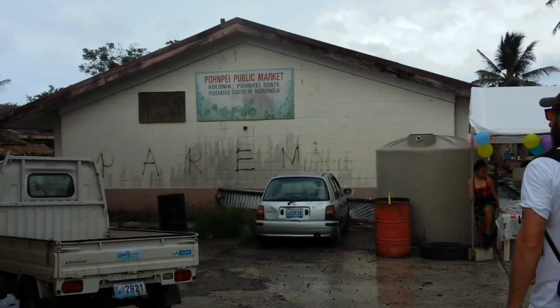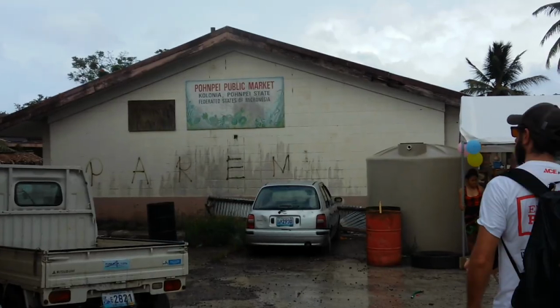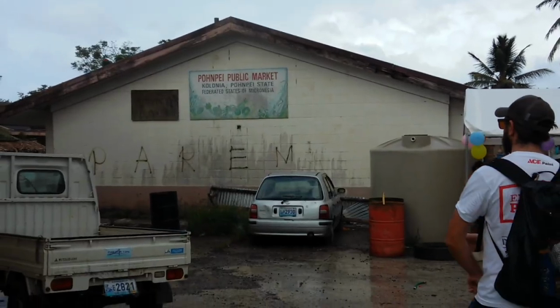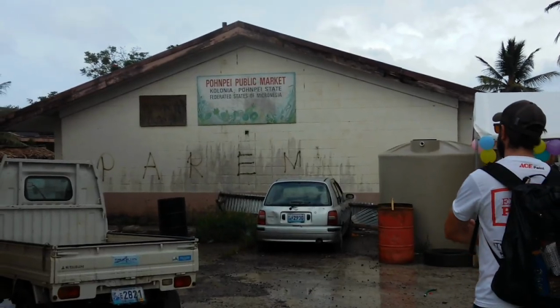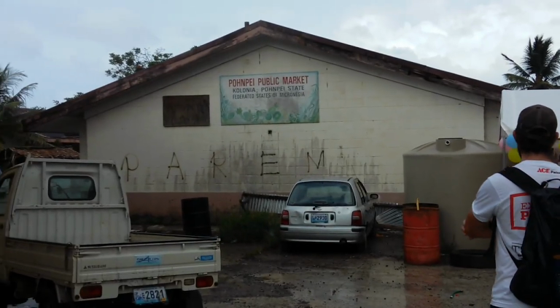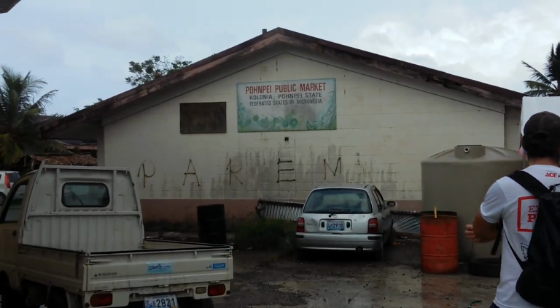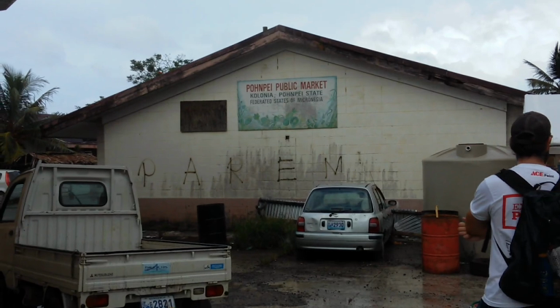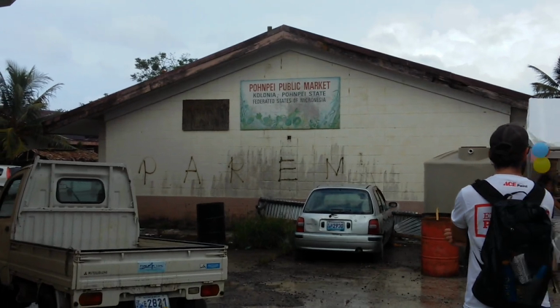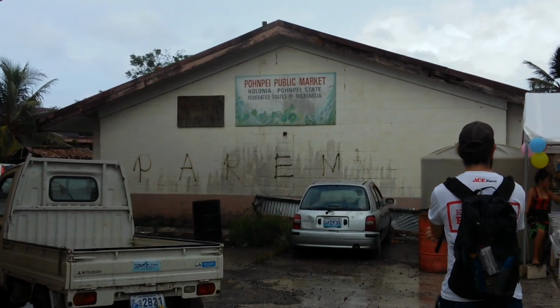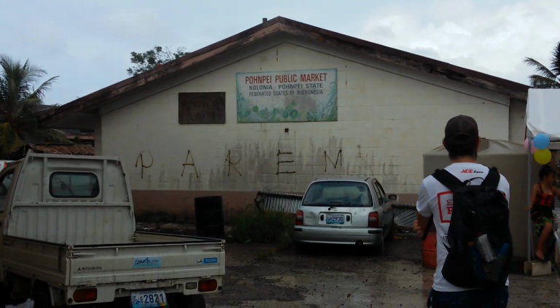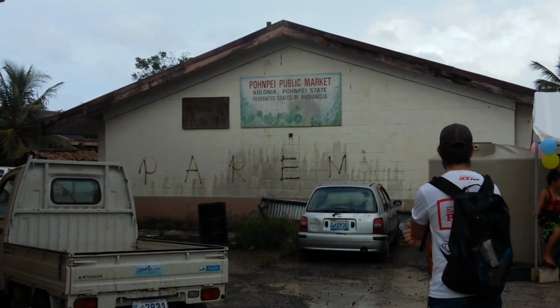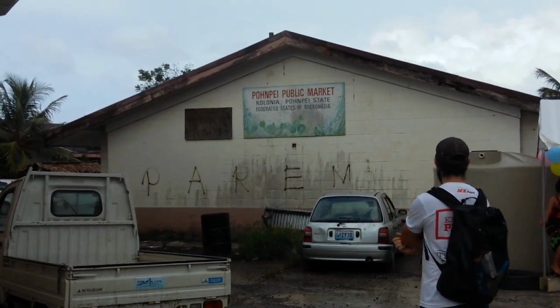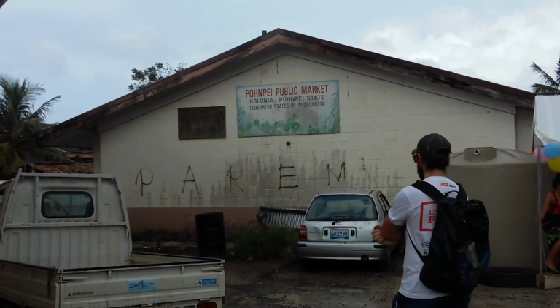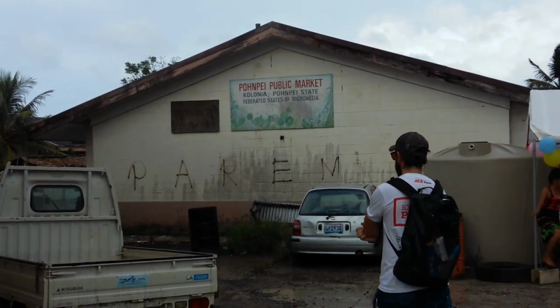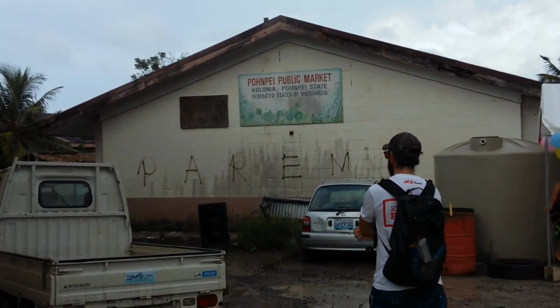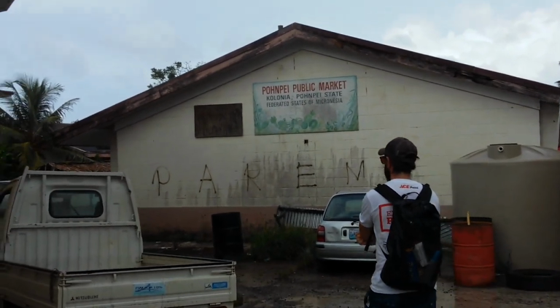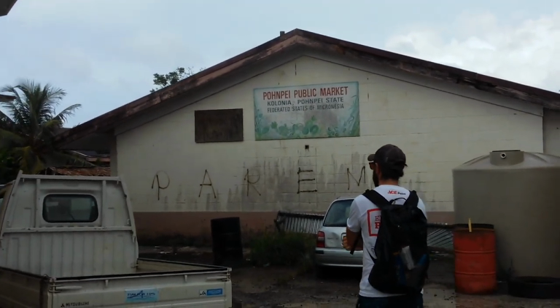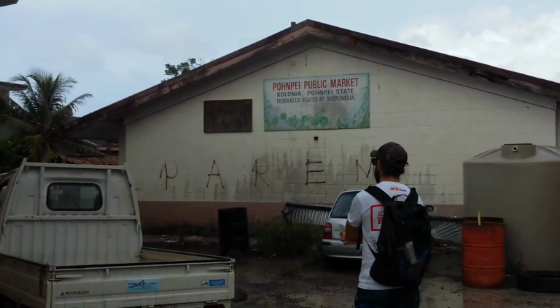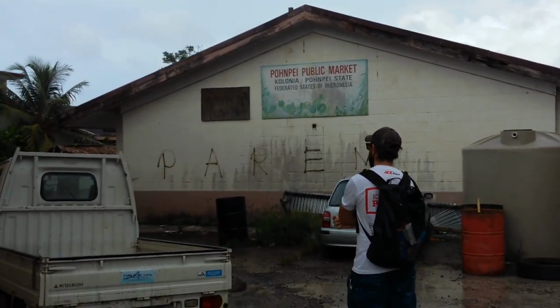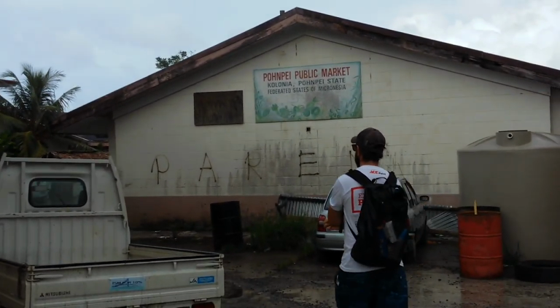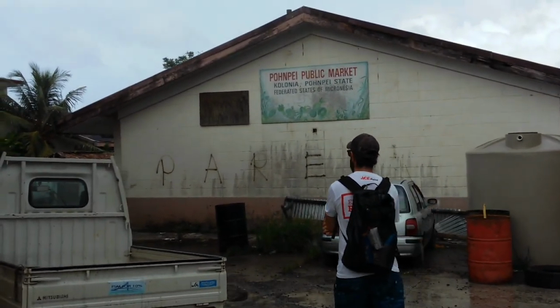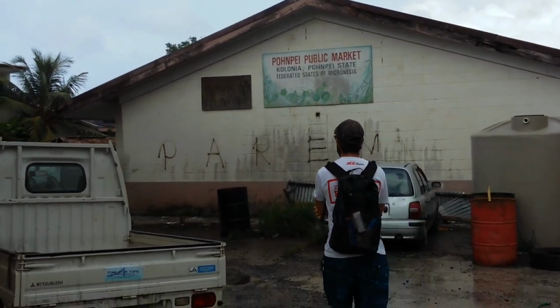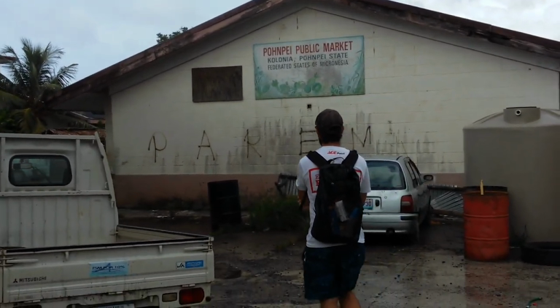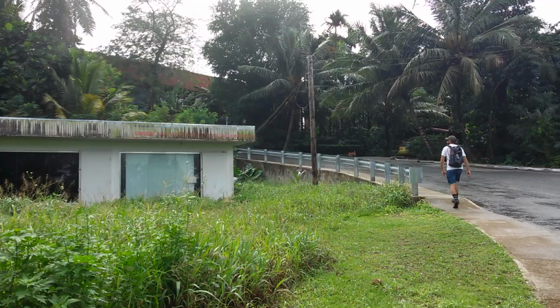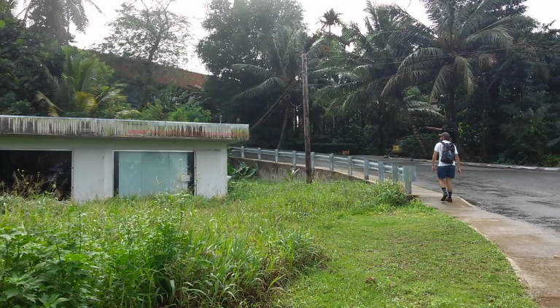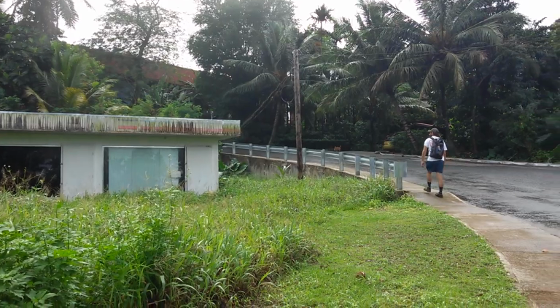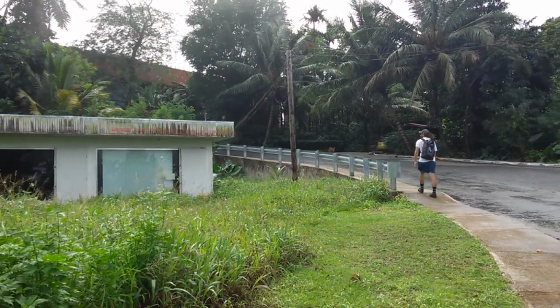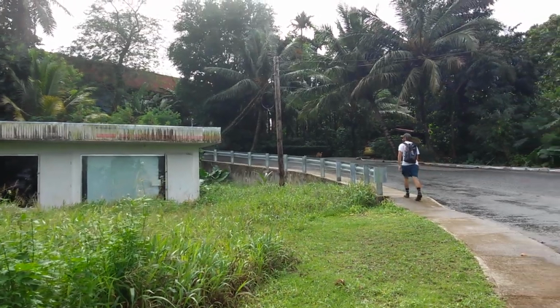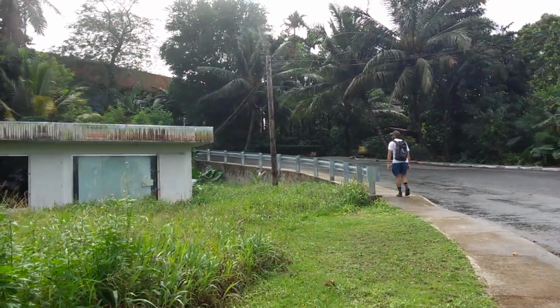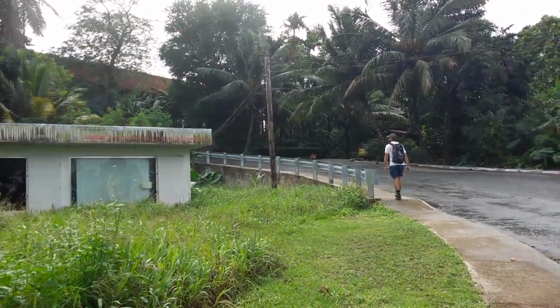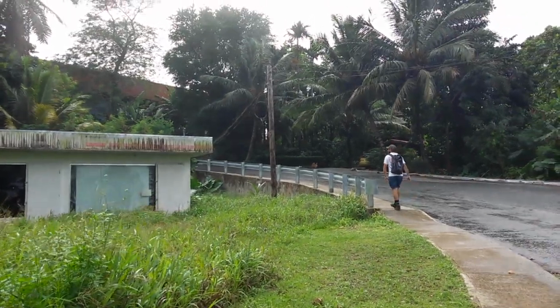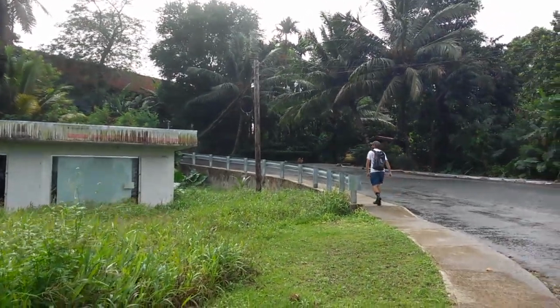Using a map isn't all that it's cracked up to be — so inside that public market, no longer open. Oh well, onwards and upwards.